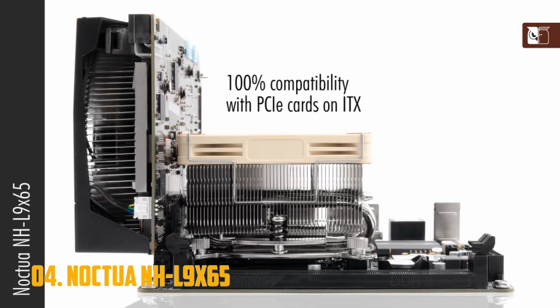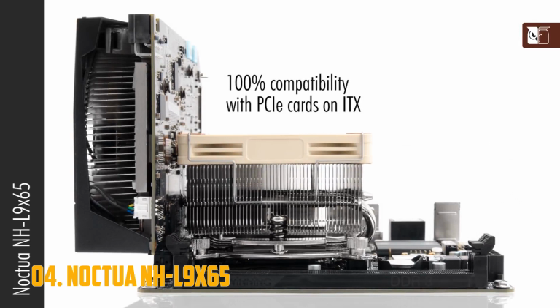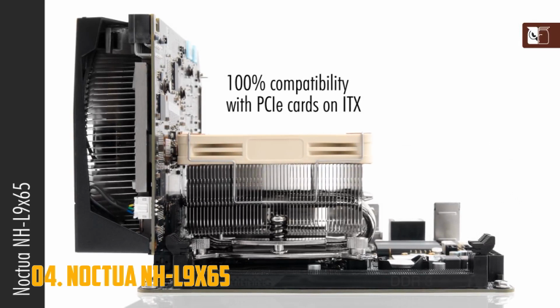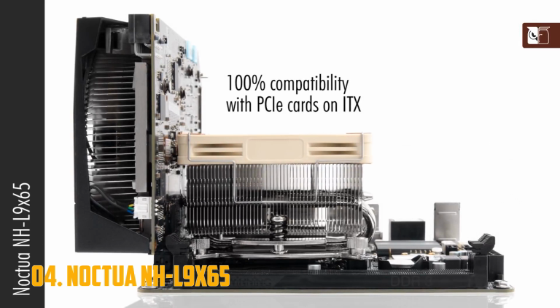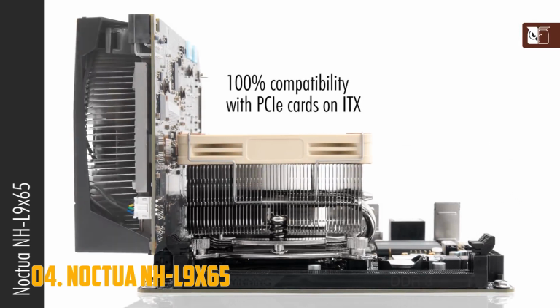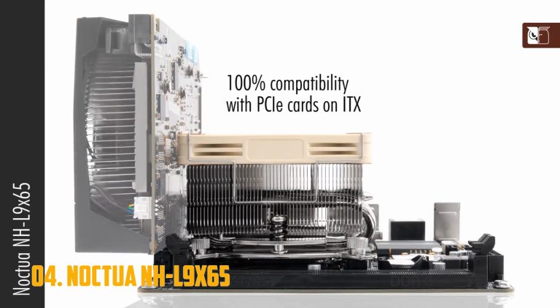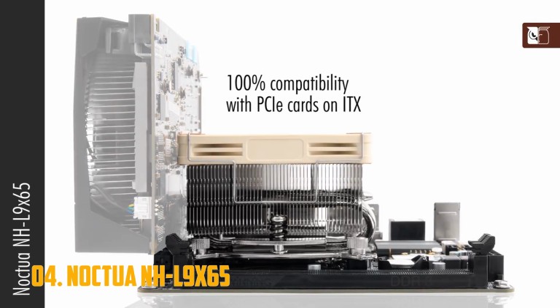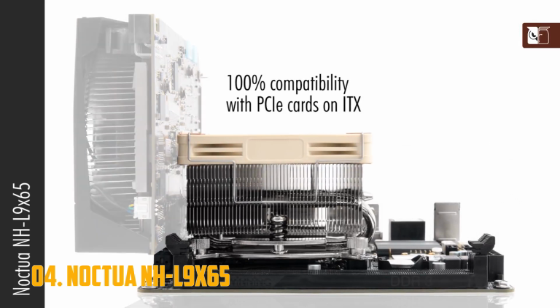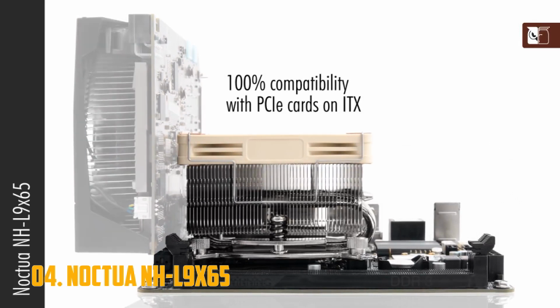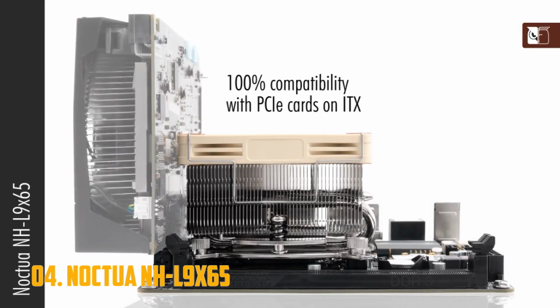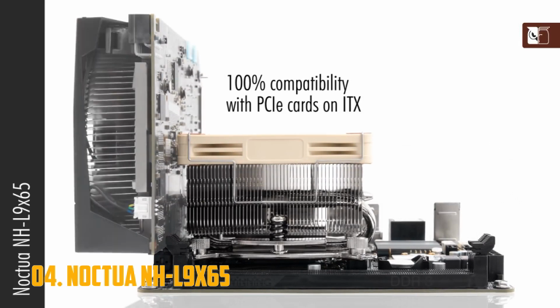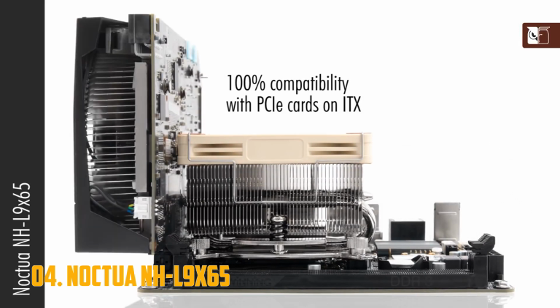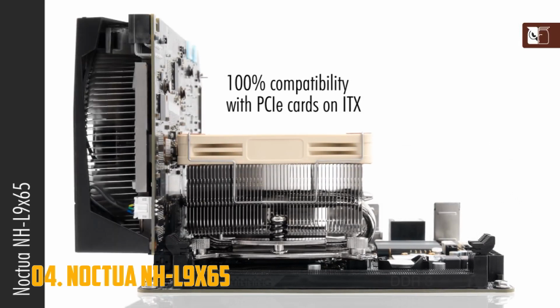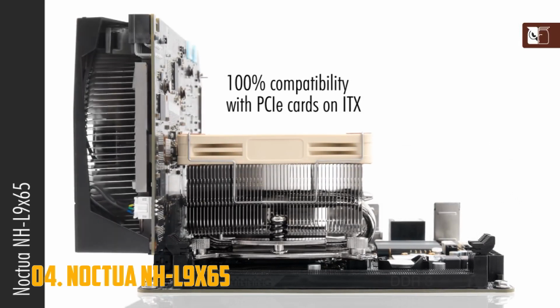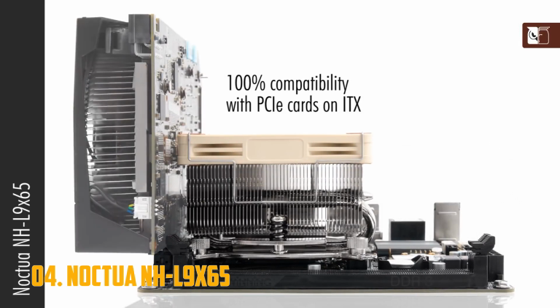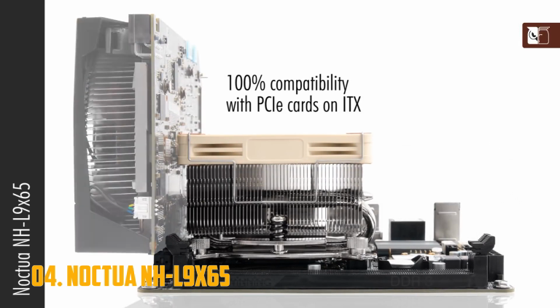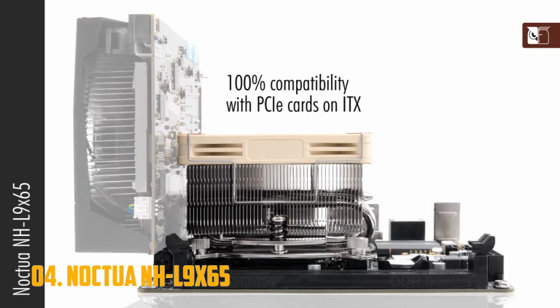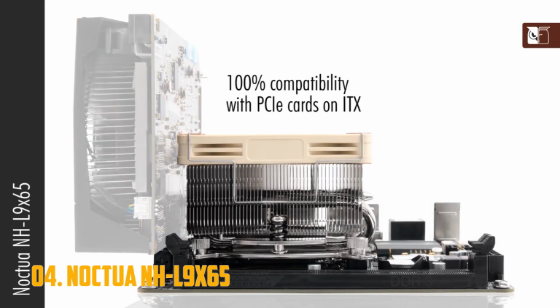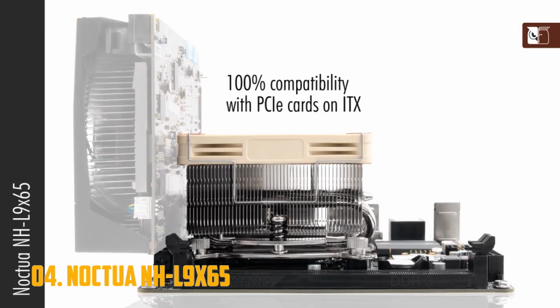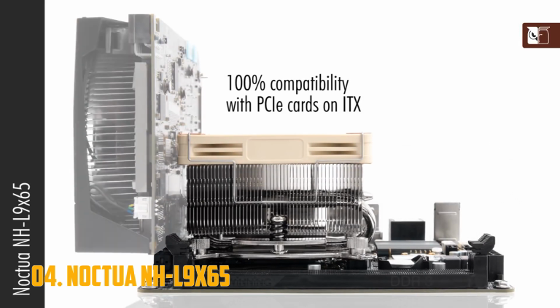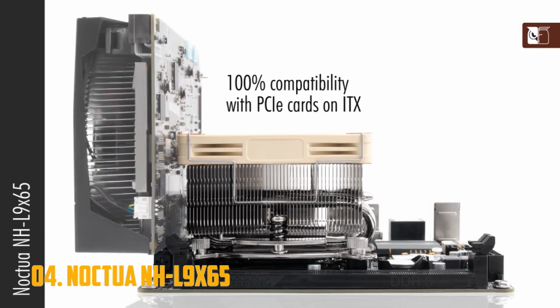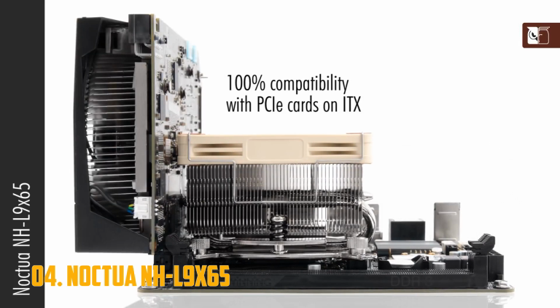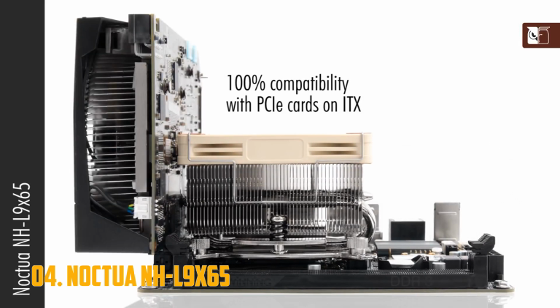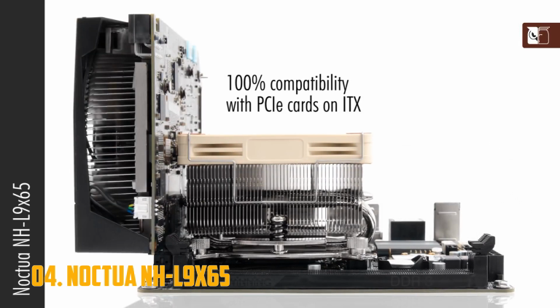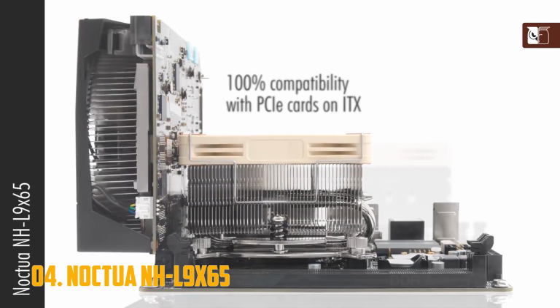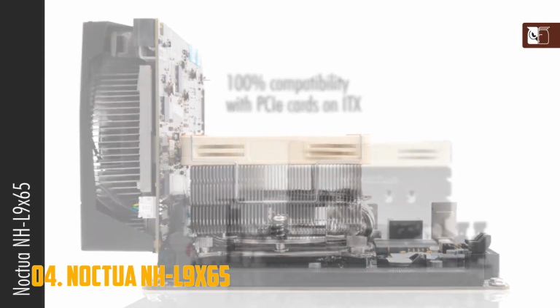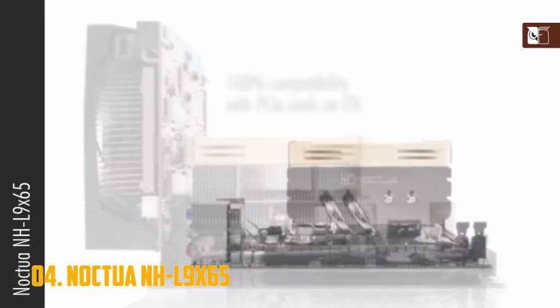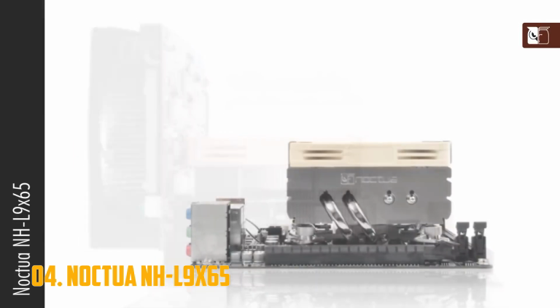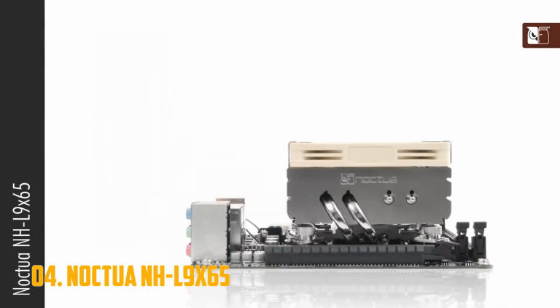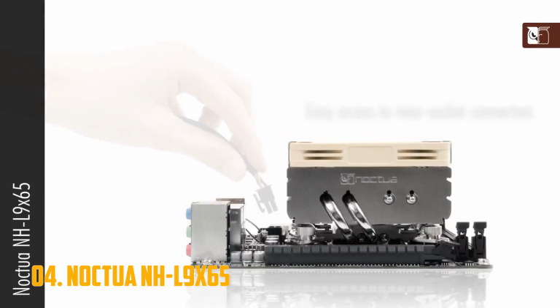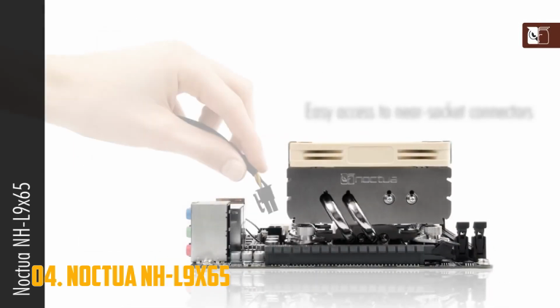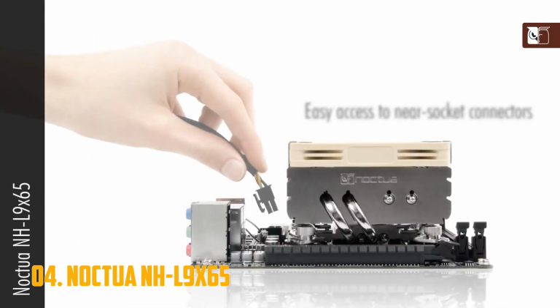But regardless, the NHL9 X65 is built to suit a specific purpose, and it fulfills that purpose admirably.